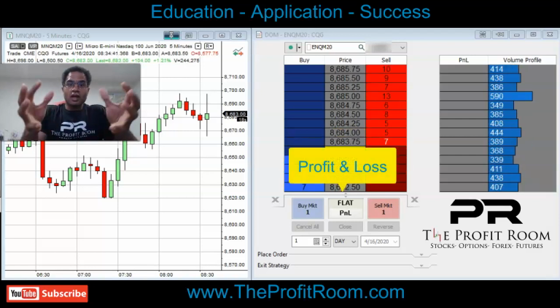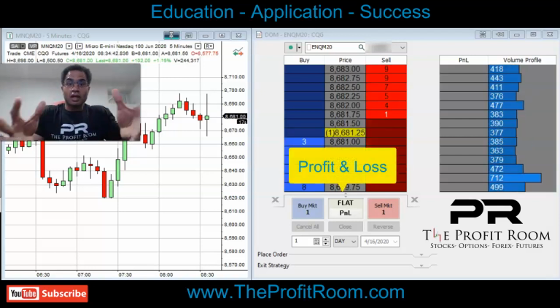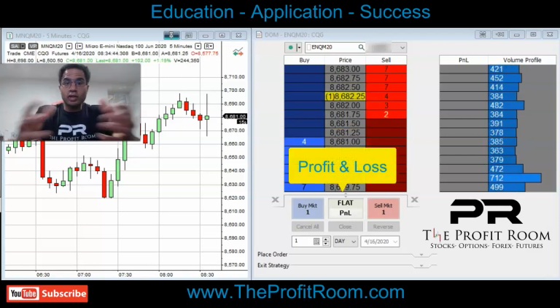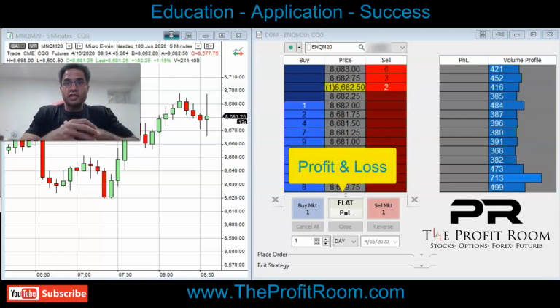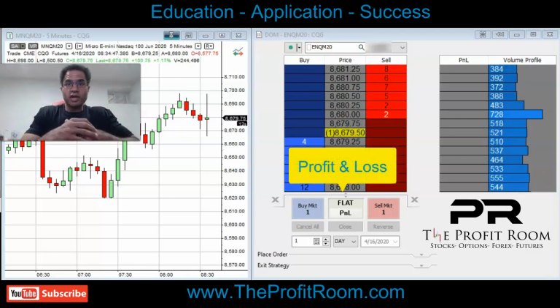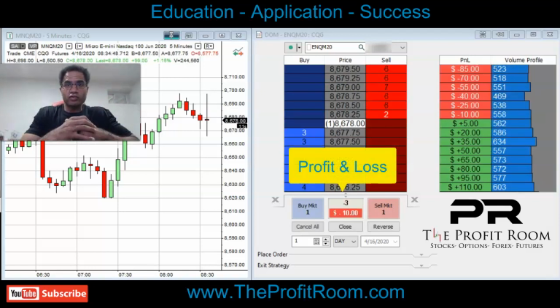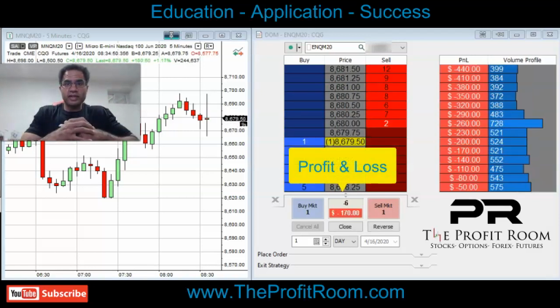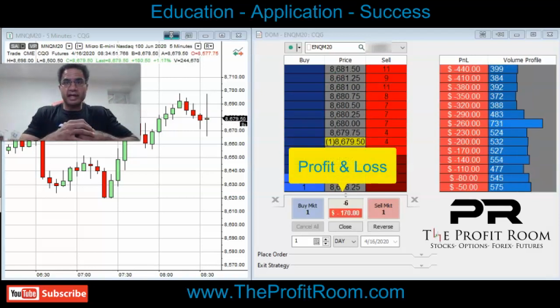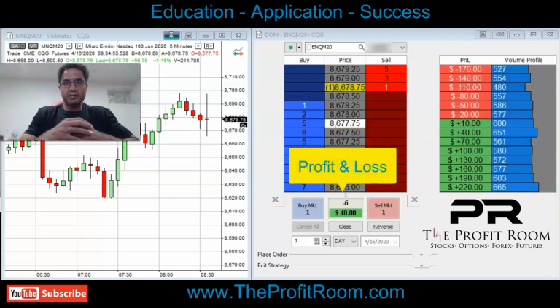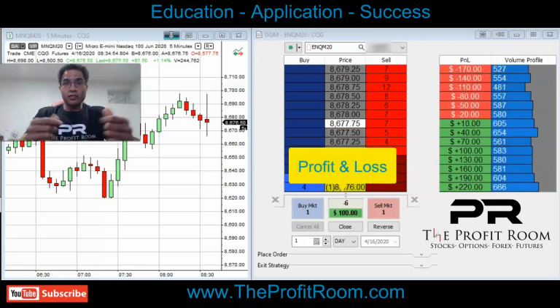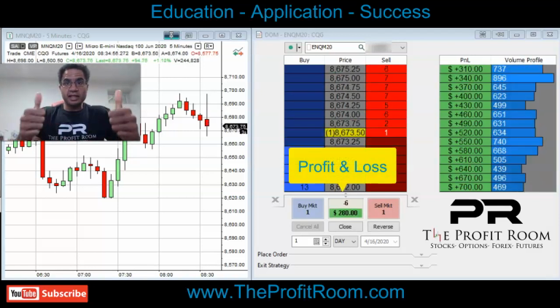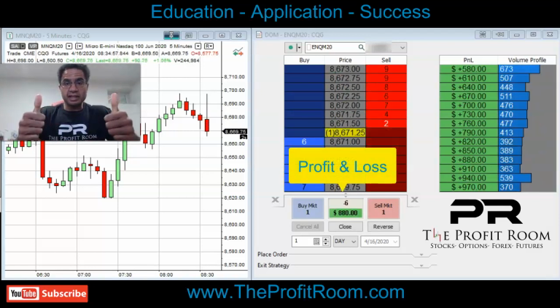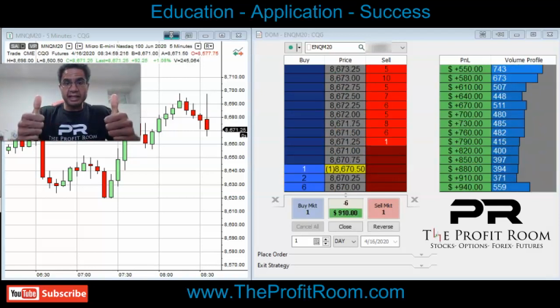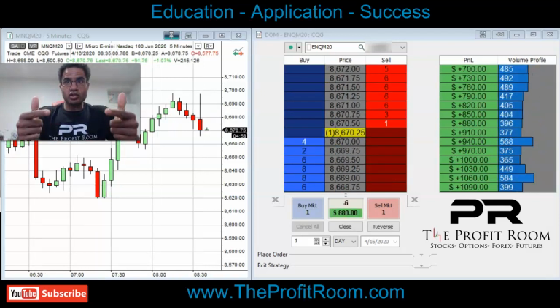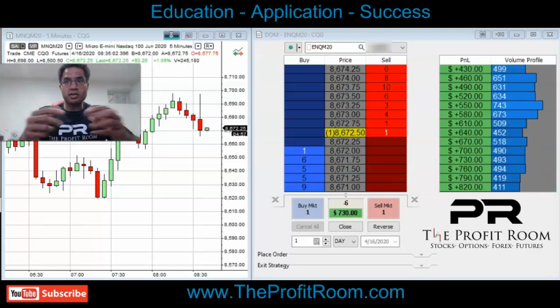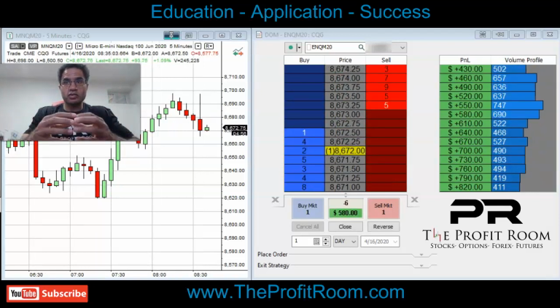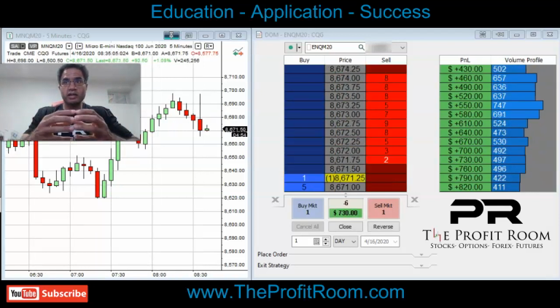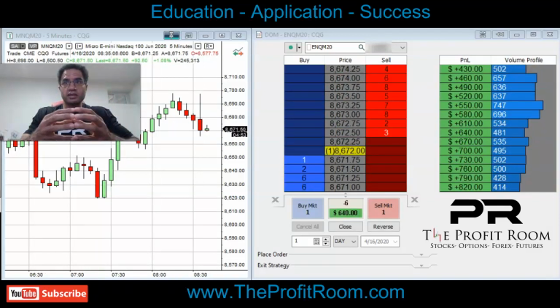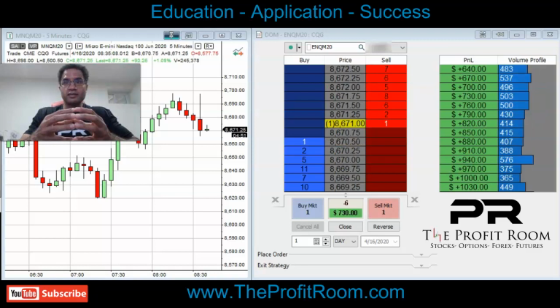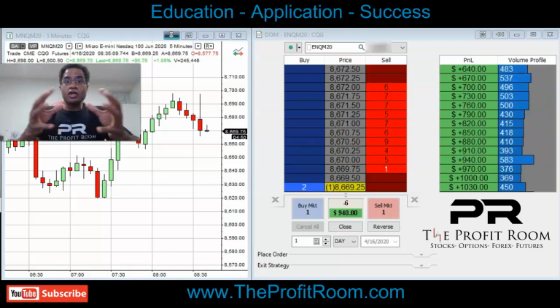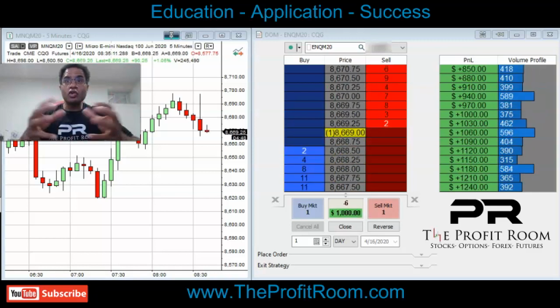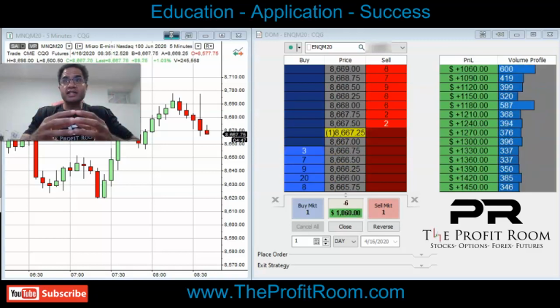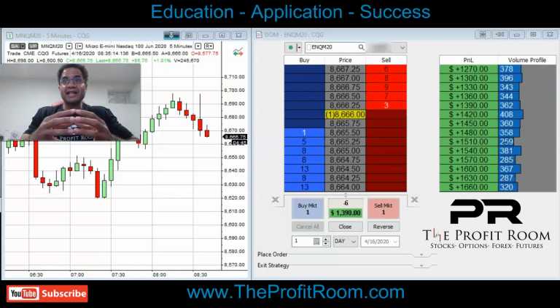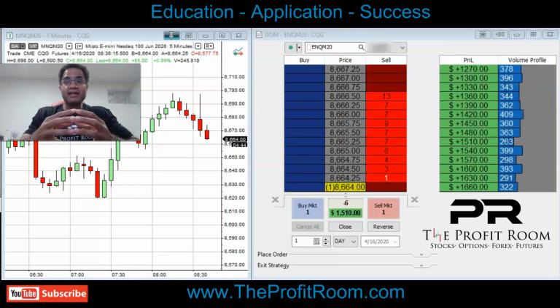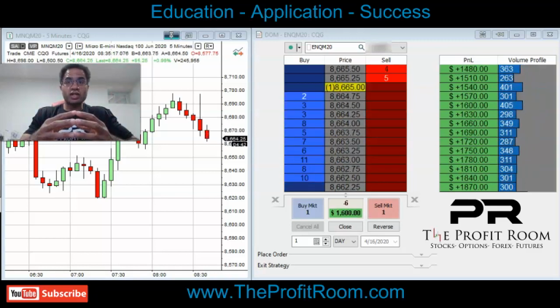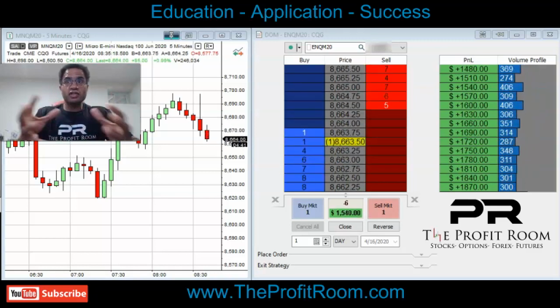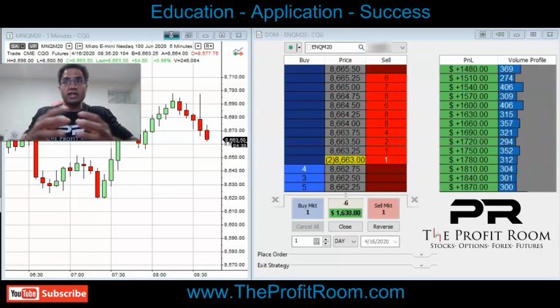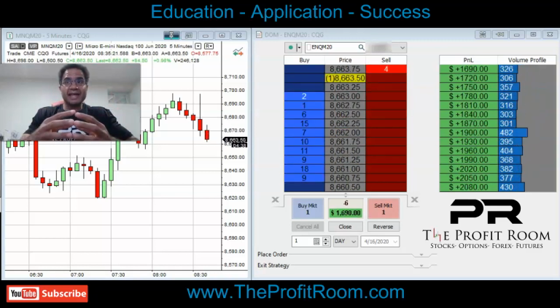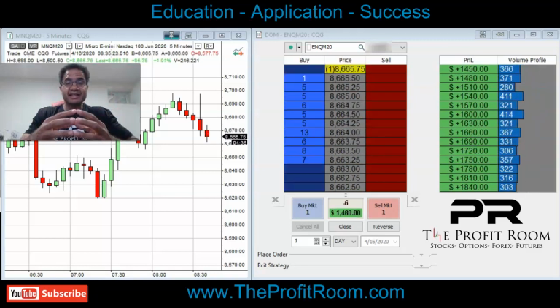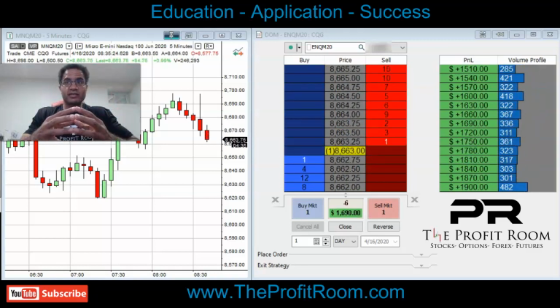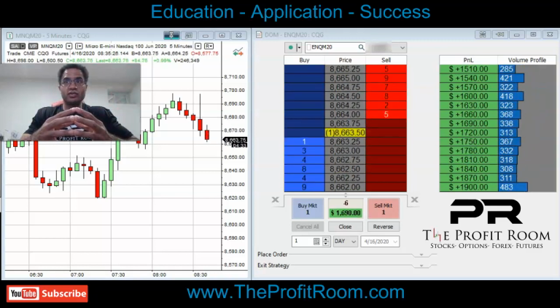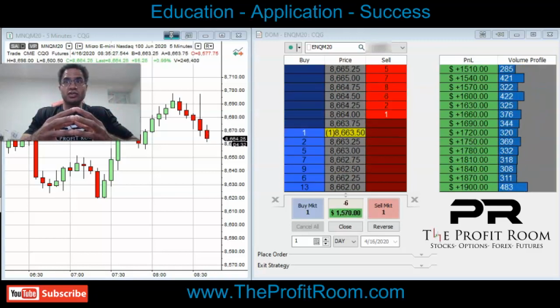Hello, and welcome to TheProfitRoom.com. Don't forget to hit the like and also the subscribe button.